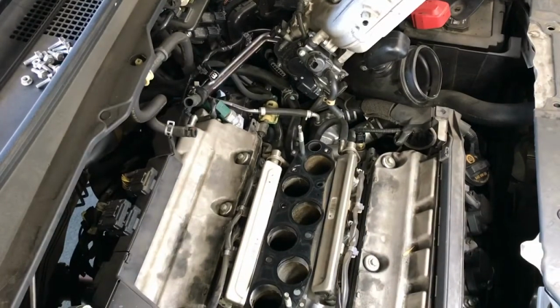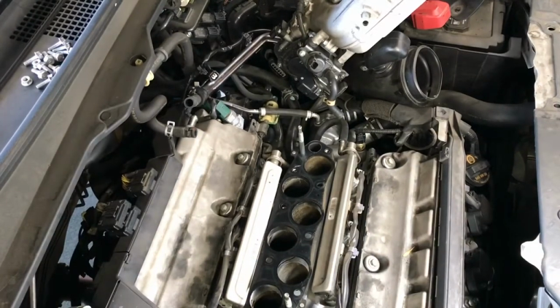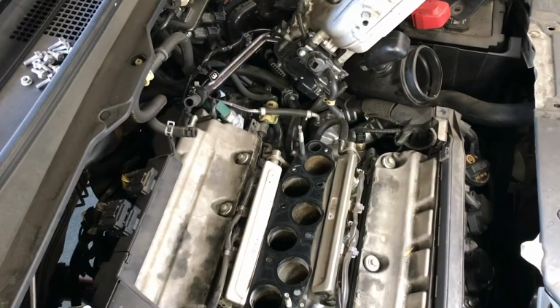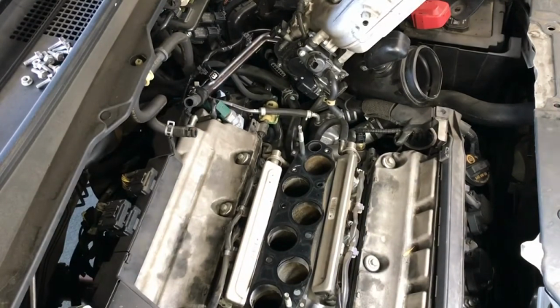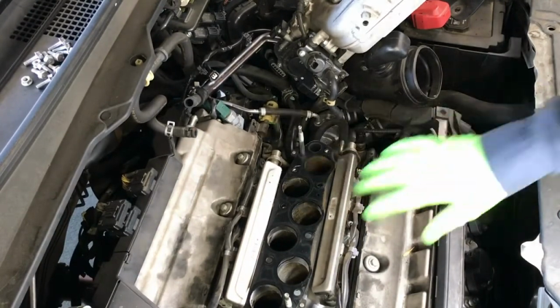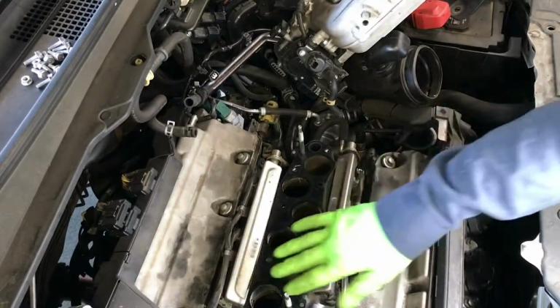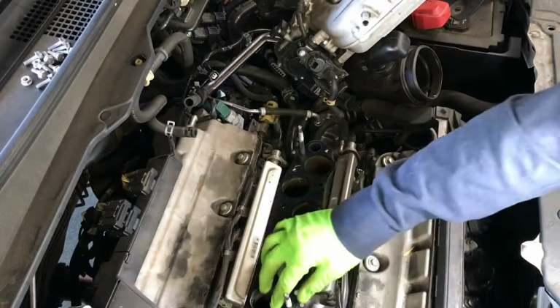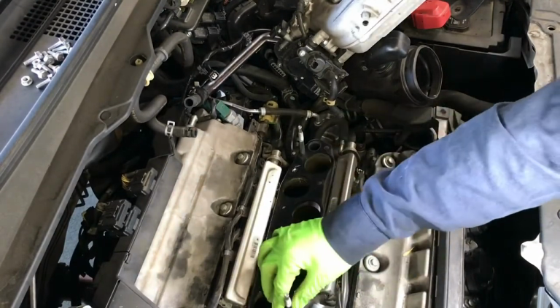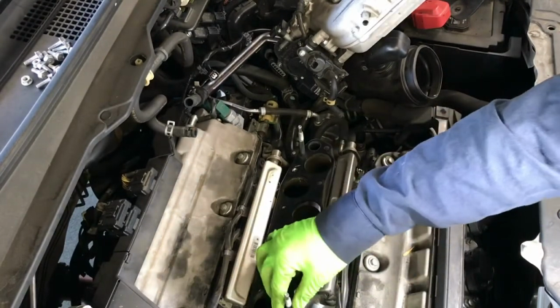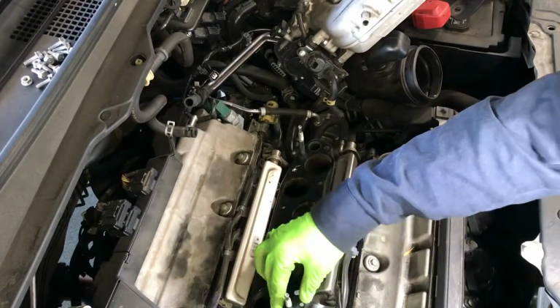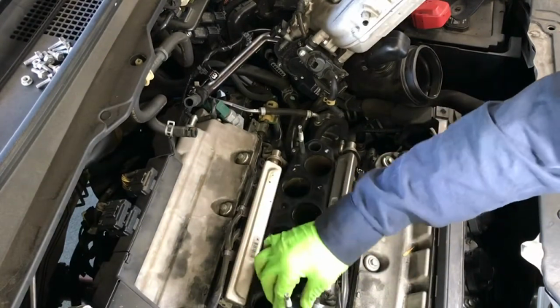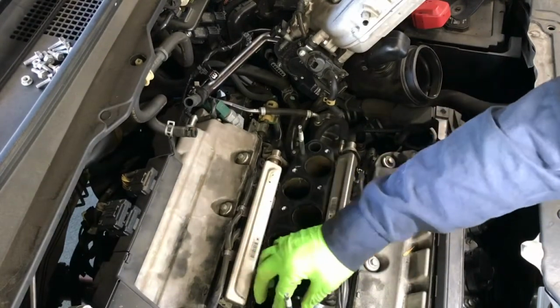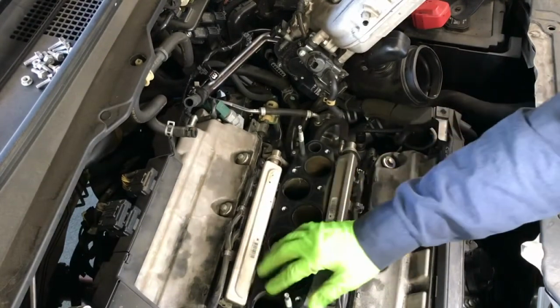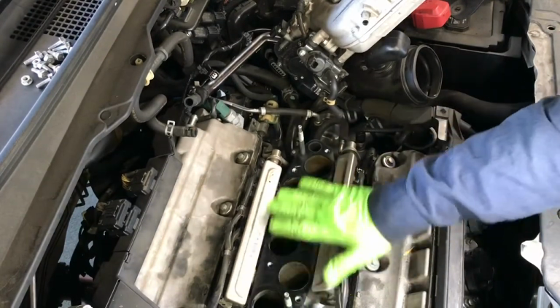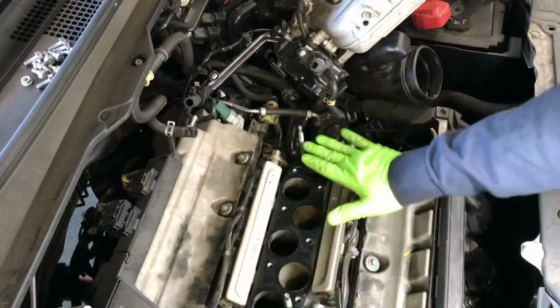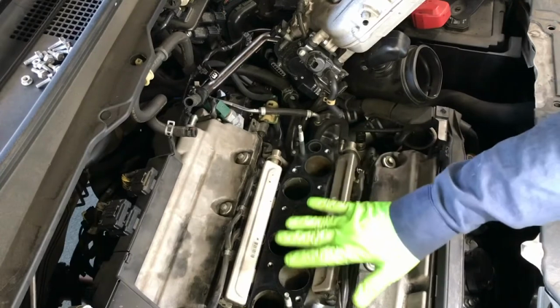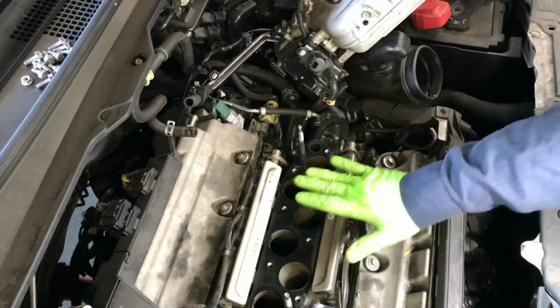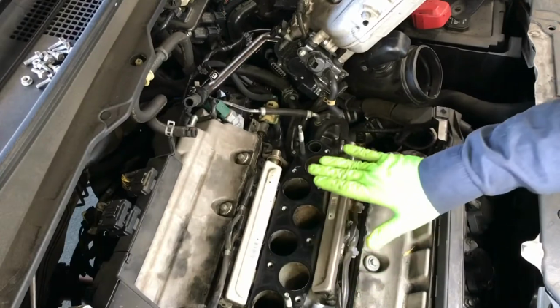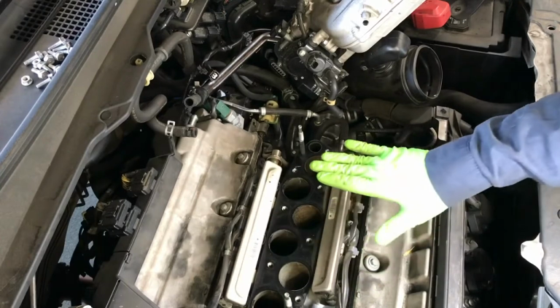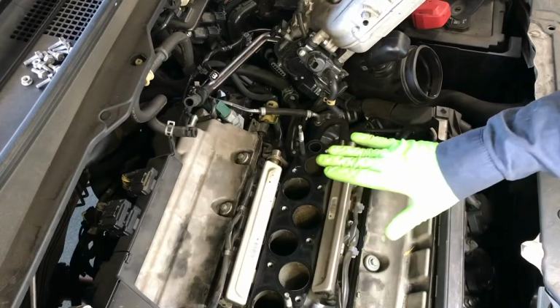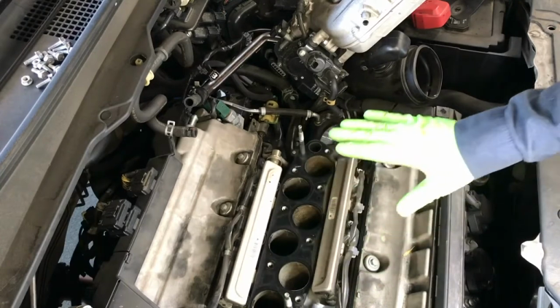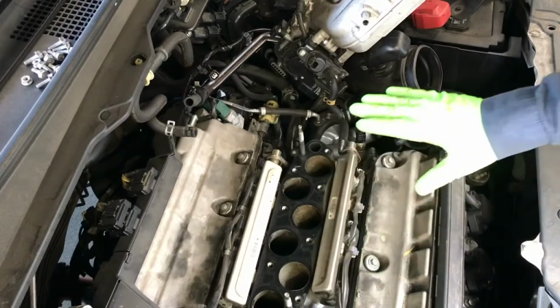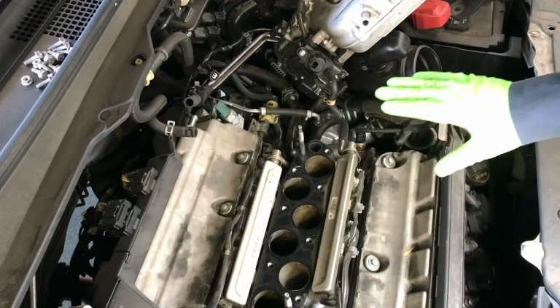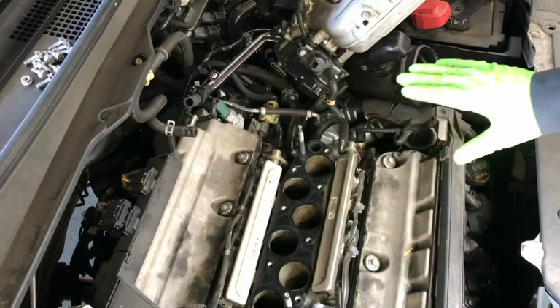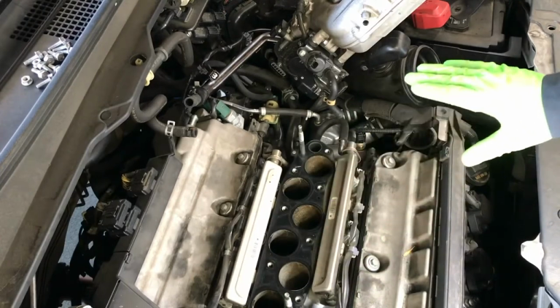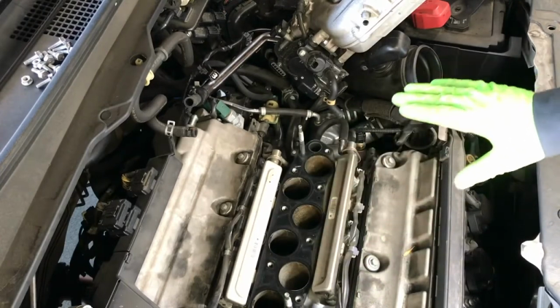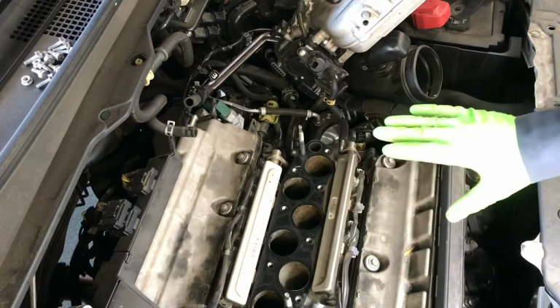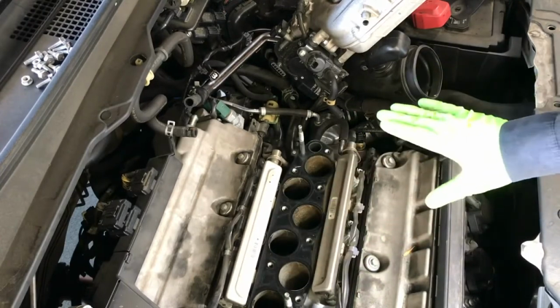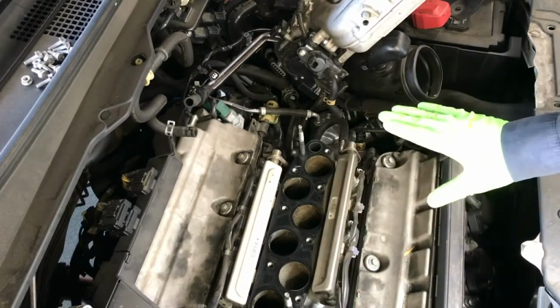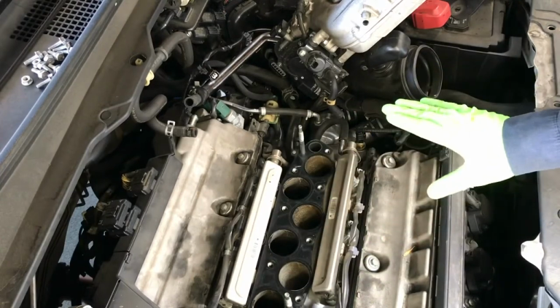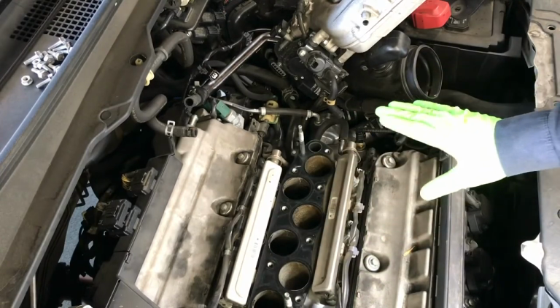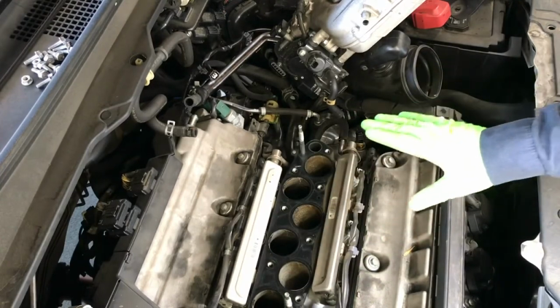Make sure that you cover this intake manifold tube so nothing drops in there.